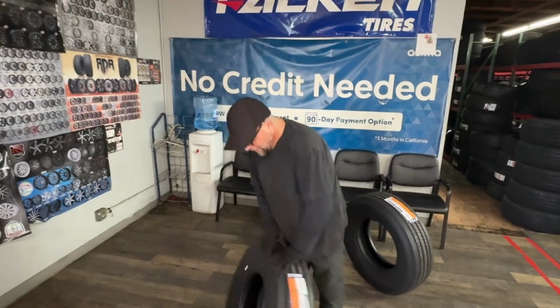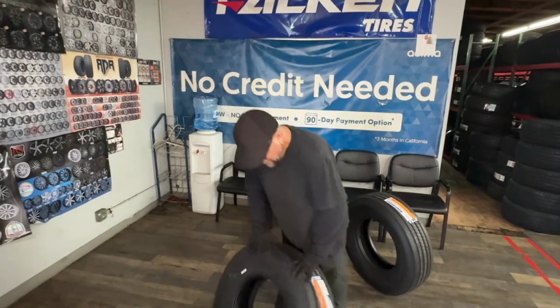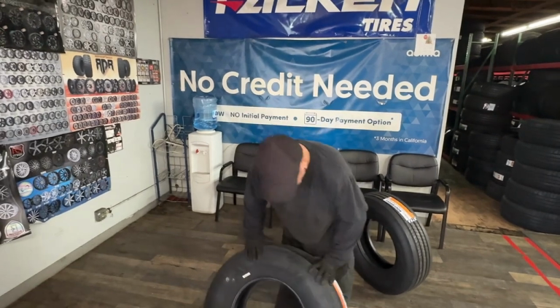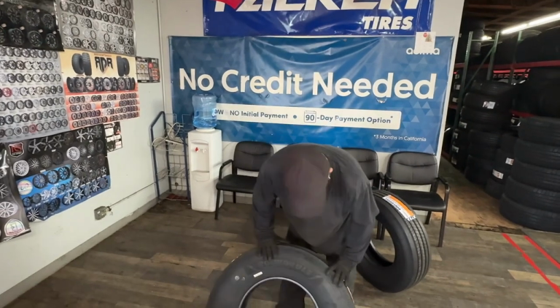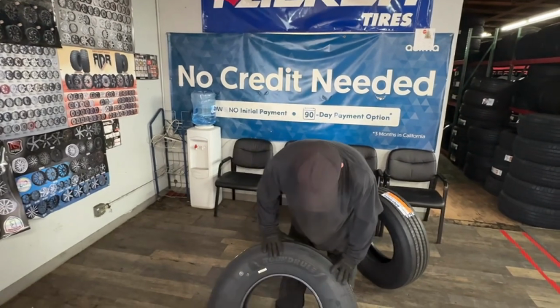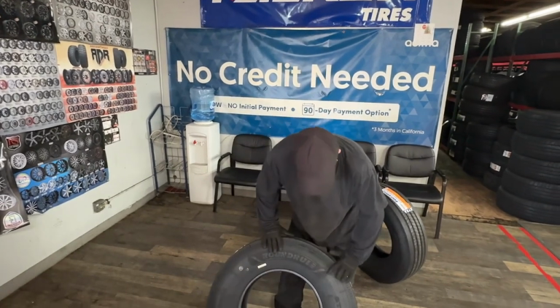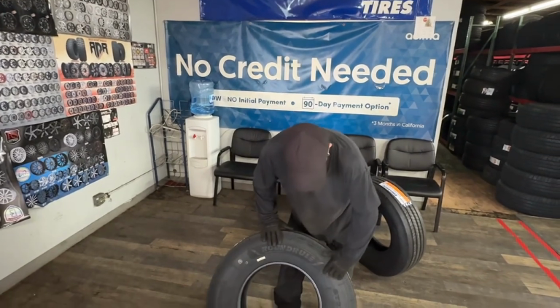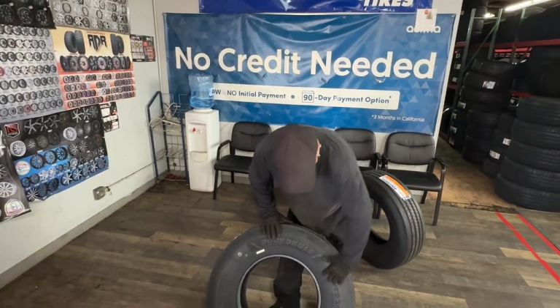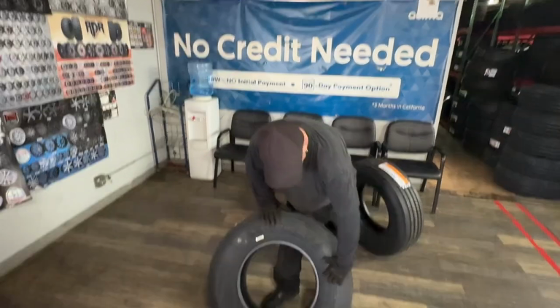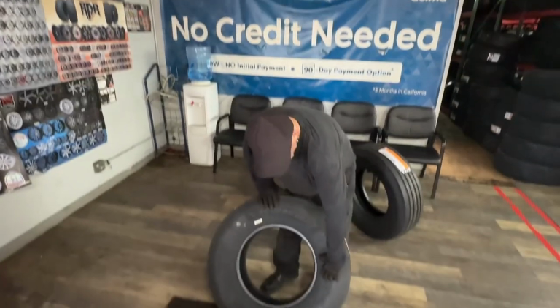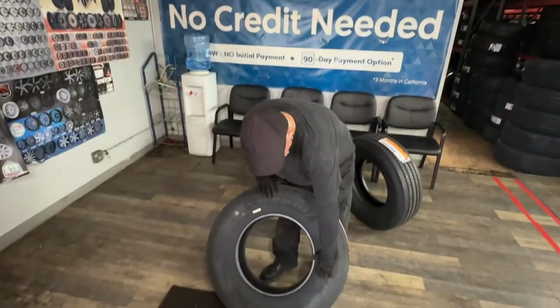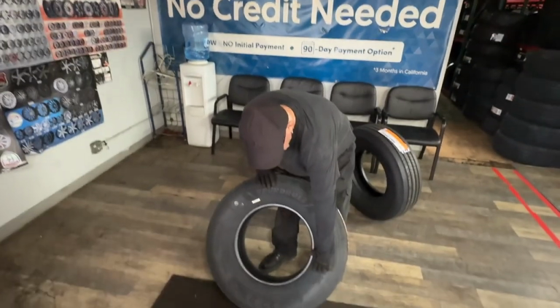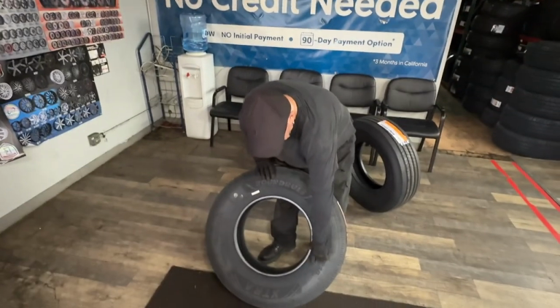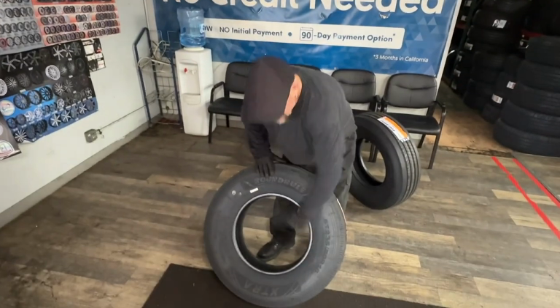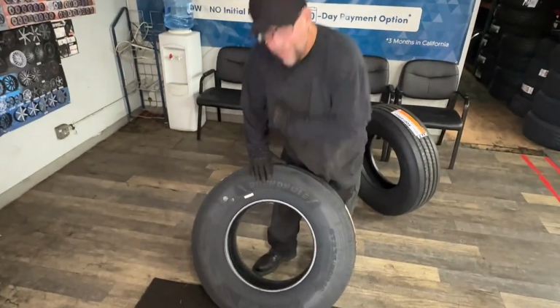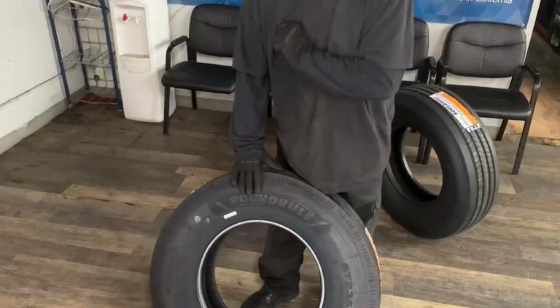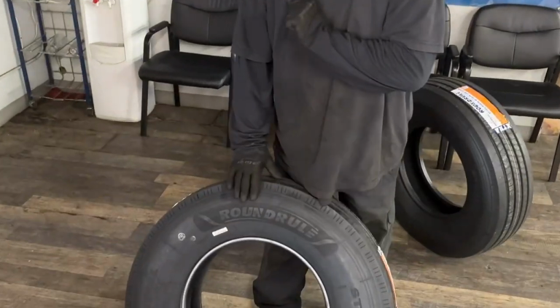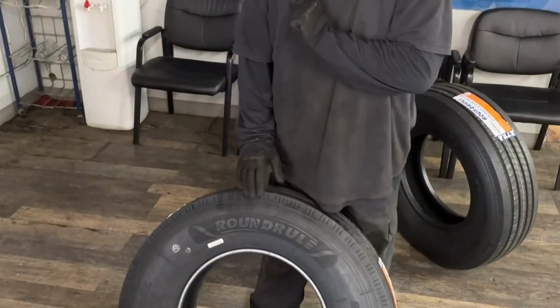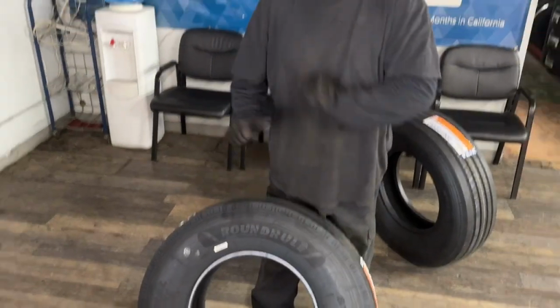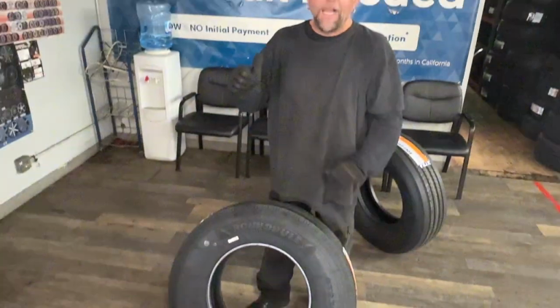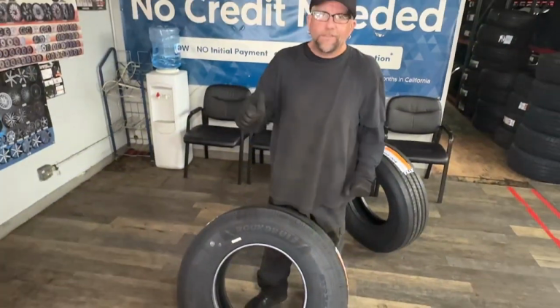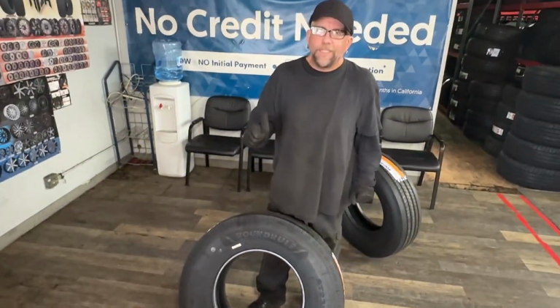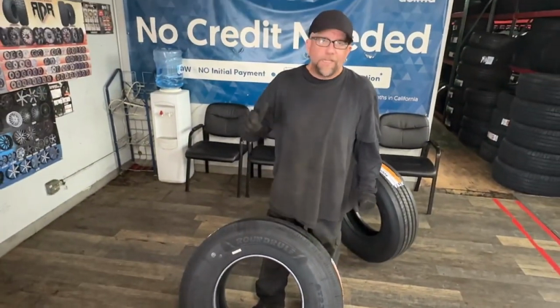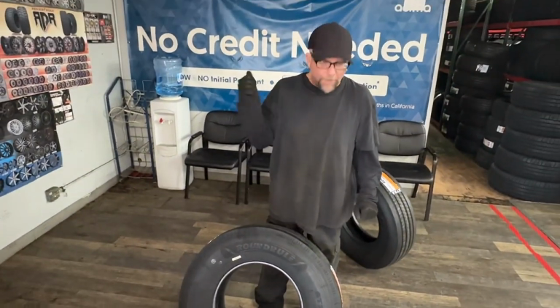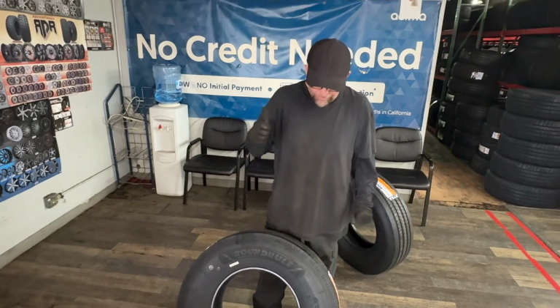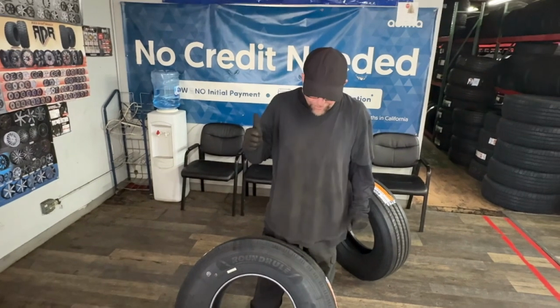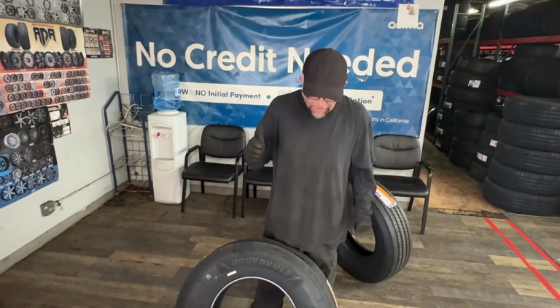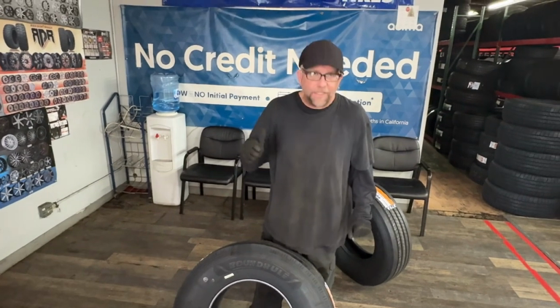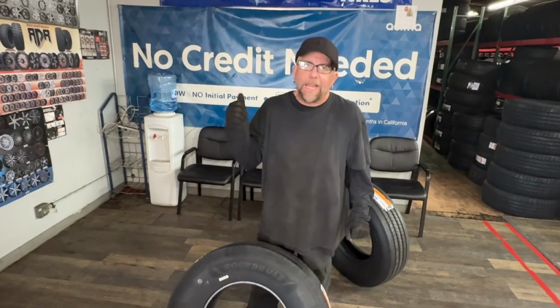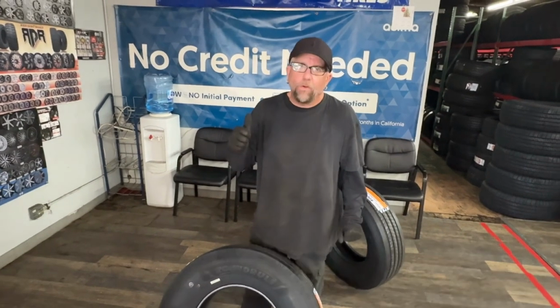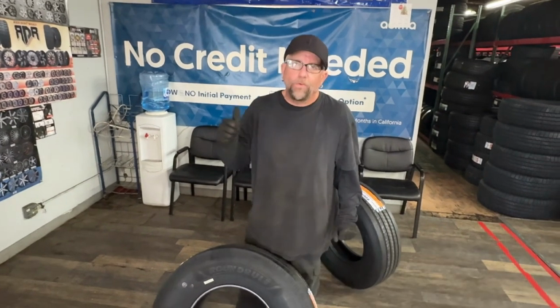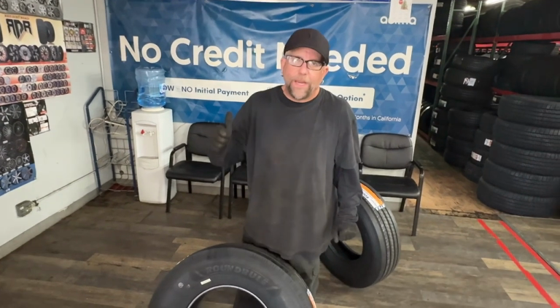It's important to put trailer service only tires on your trailer — not LTs, not passenger tires. They can't hold the weight.